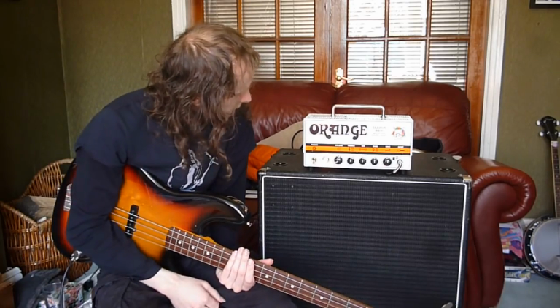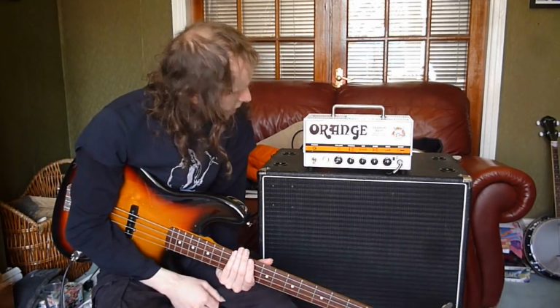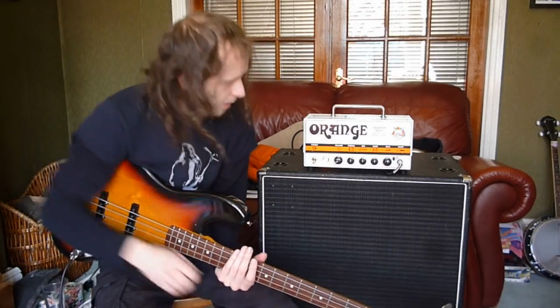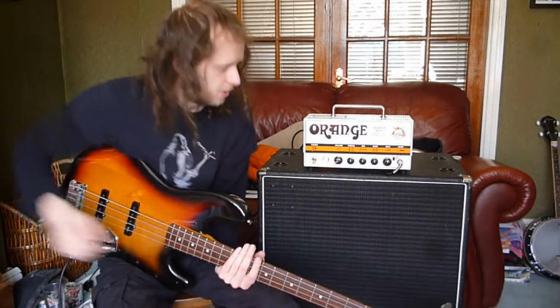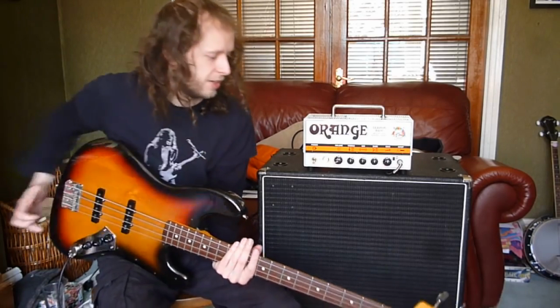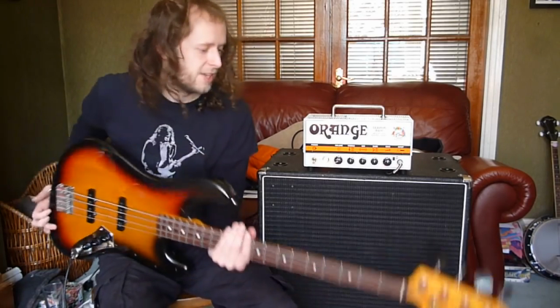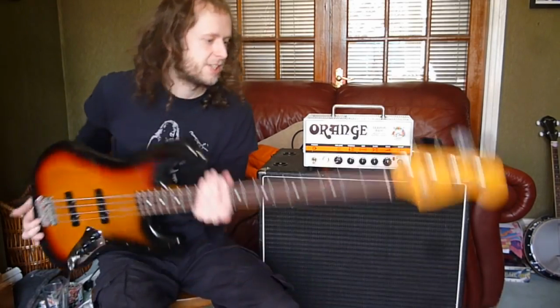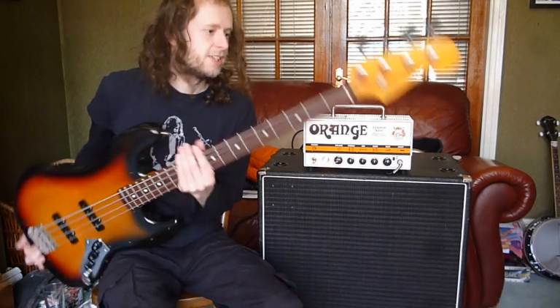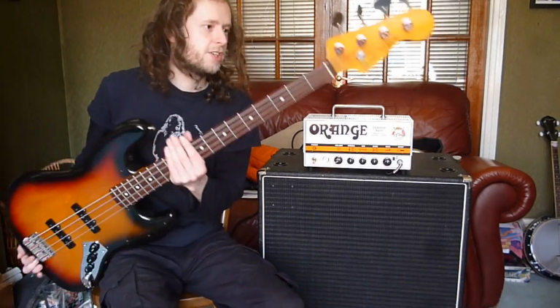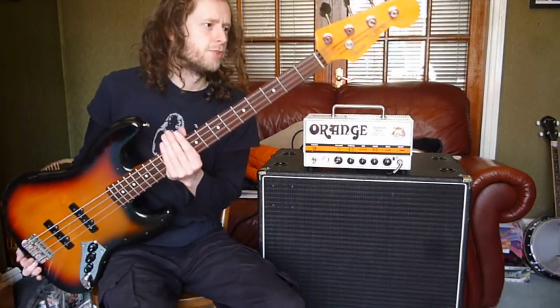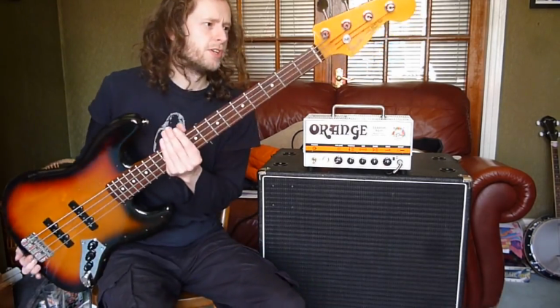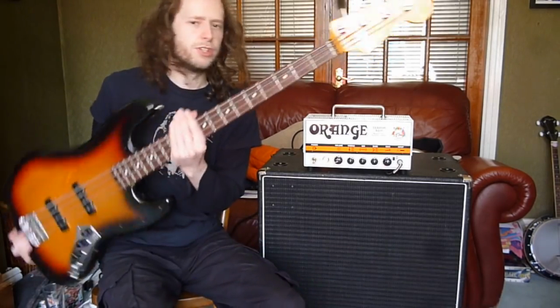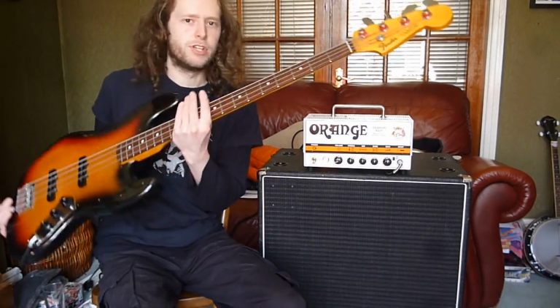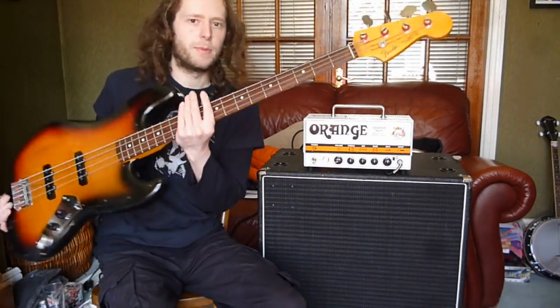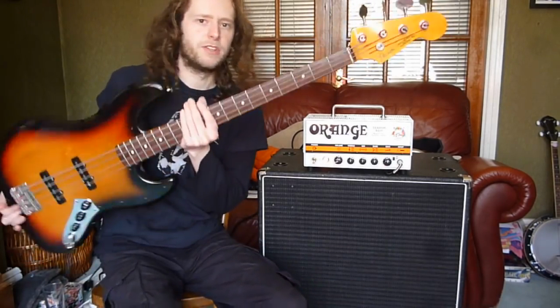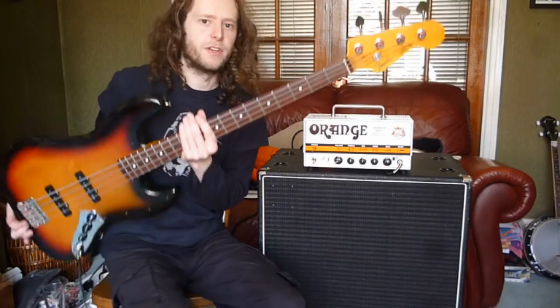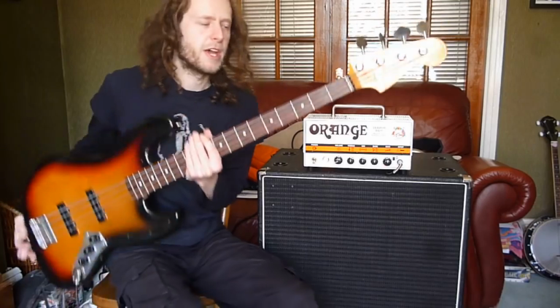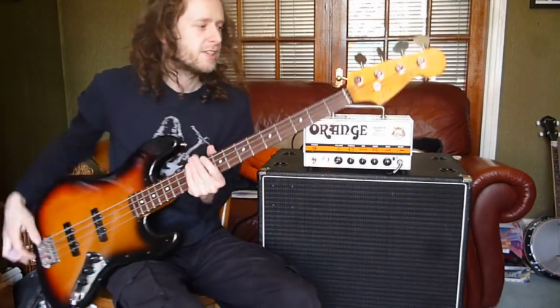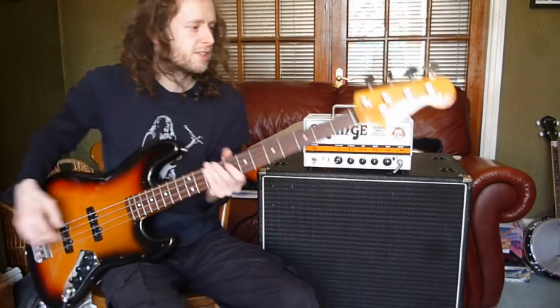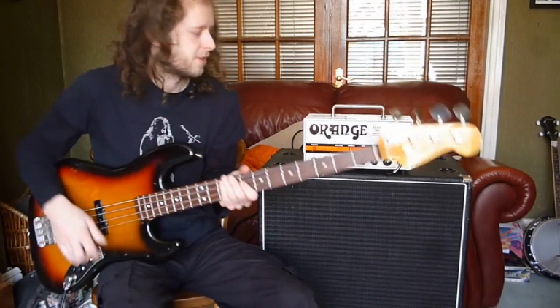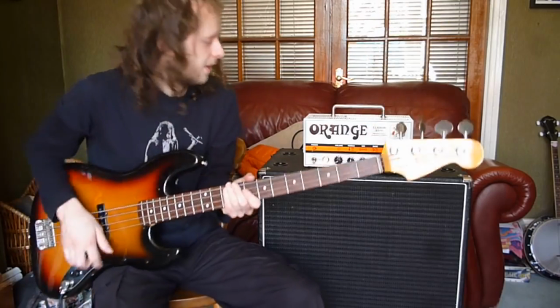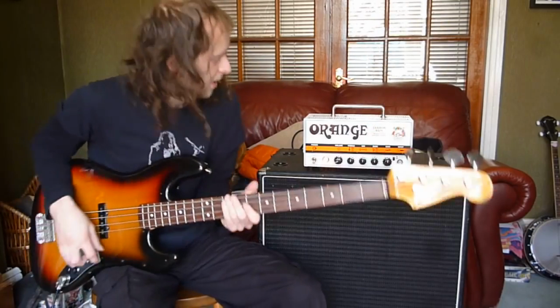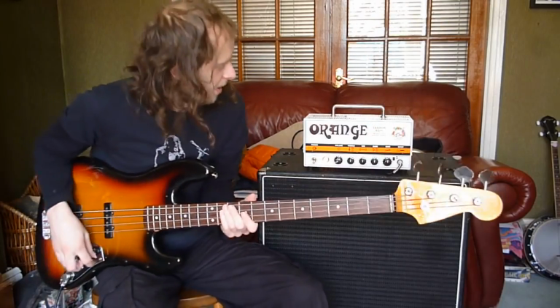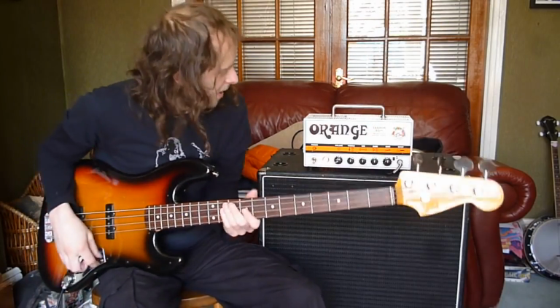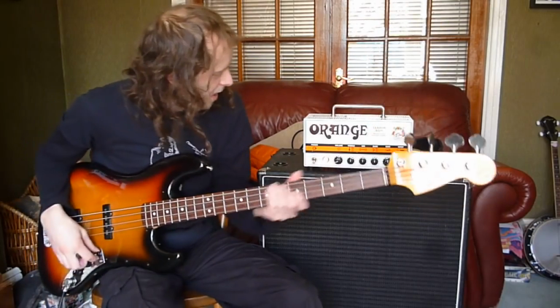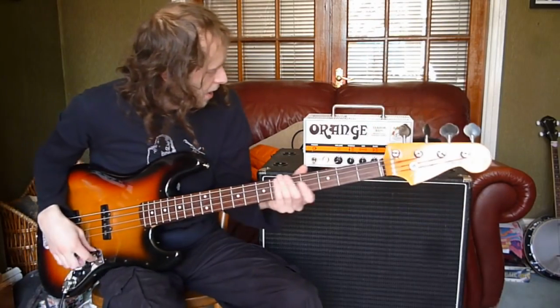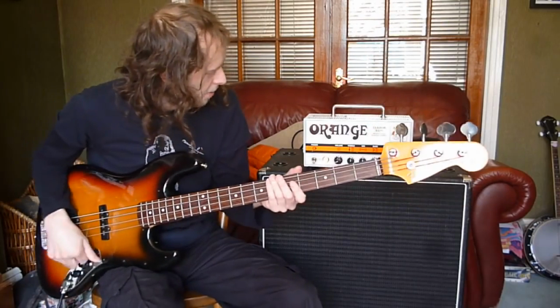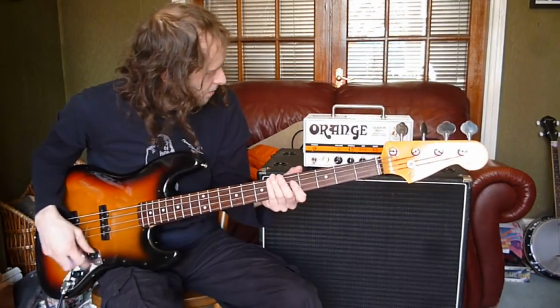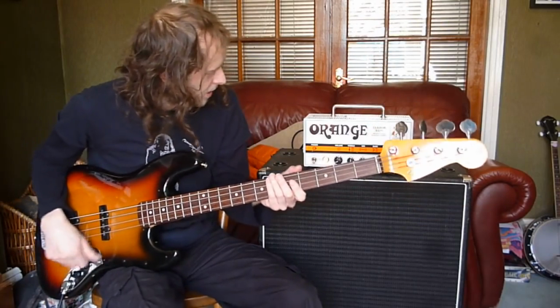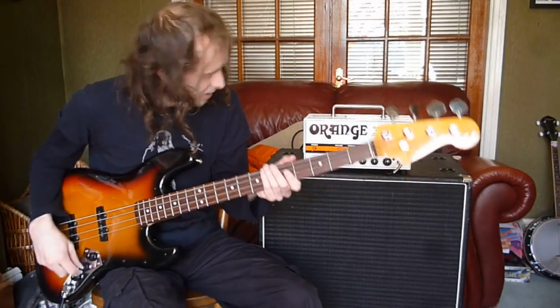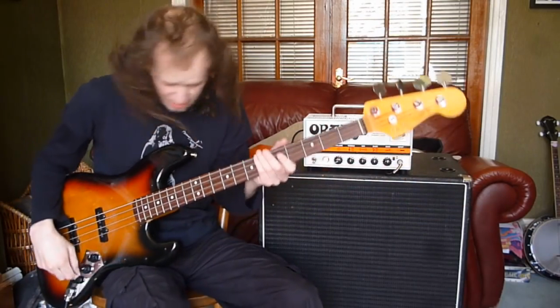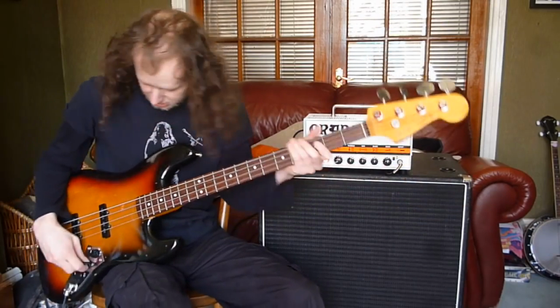I'm using a 62 reissue Japanese Fender Bass. Sounds like this.